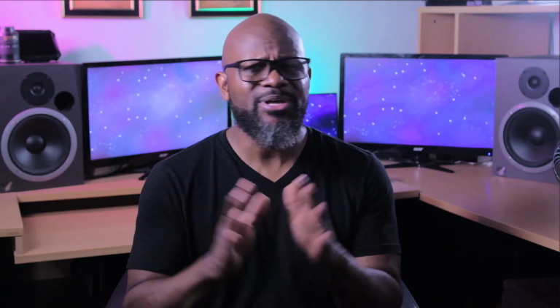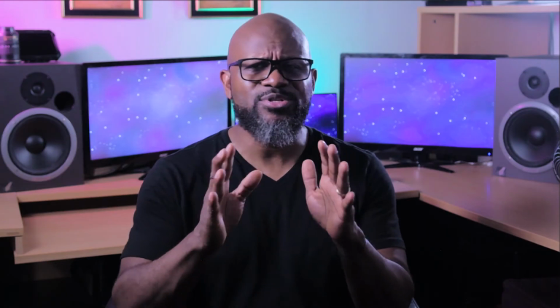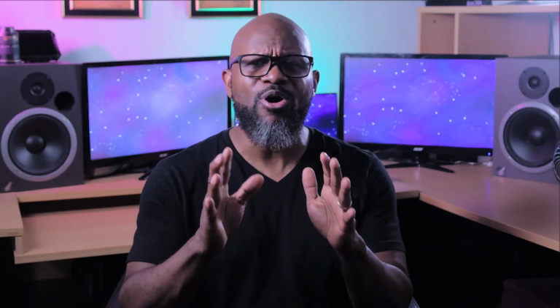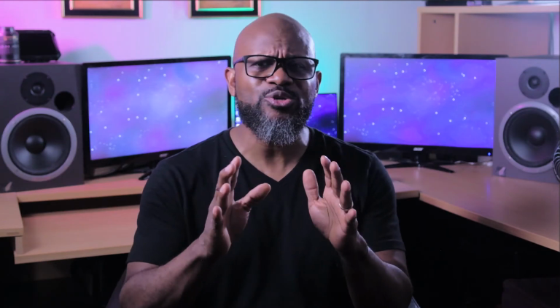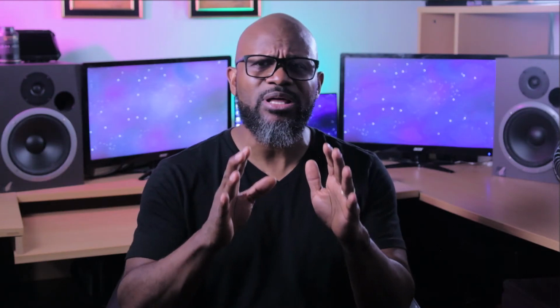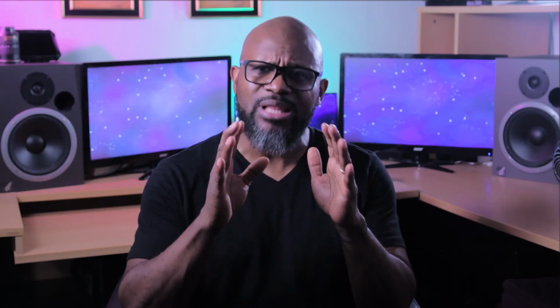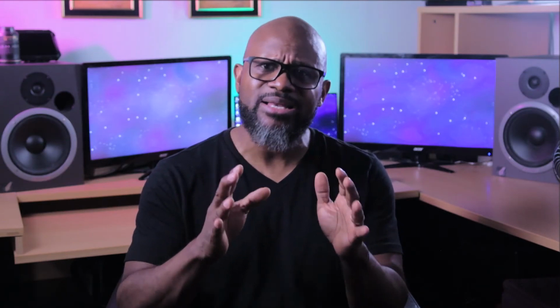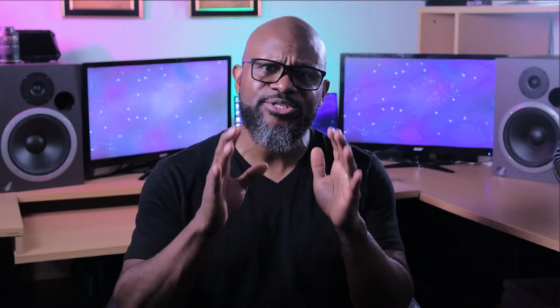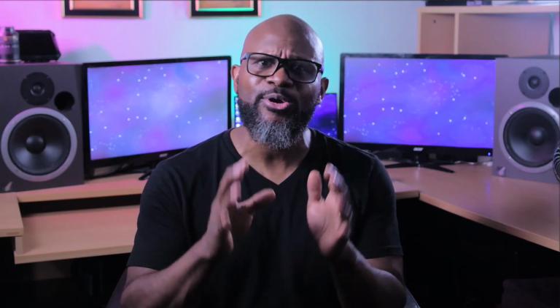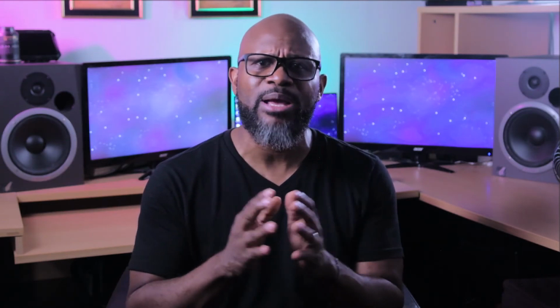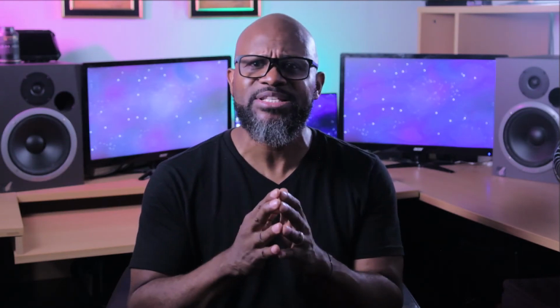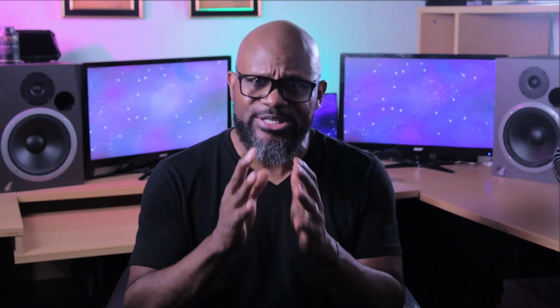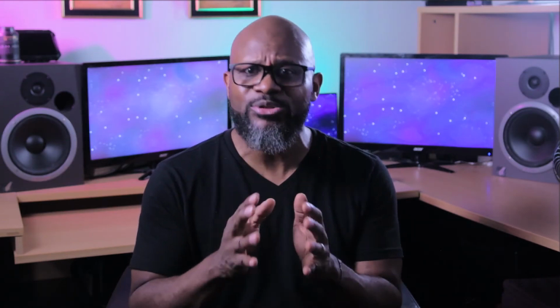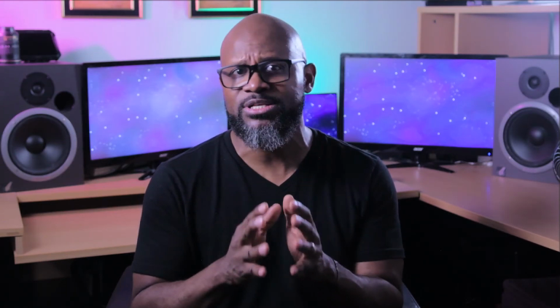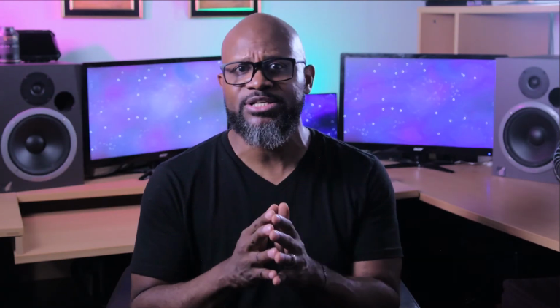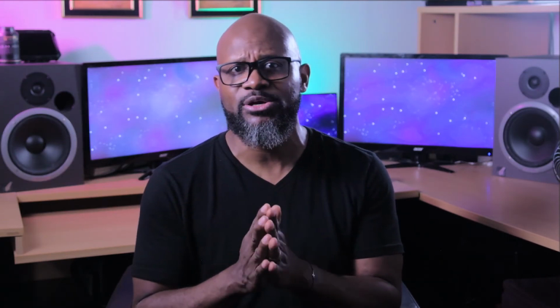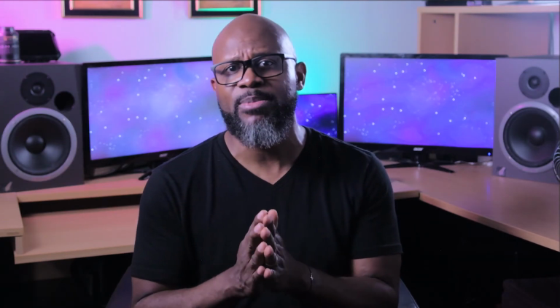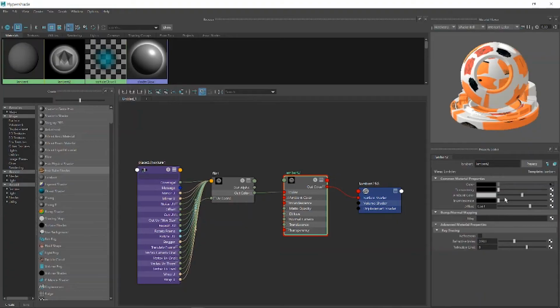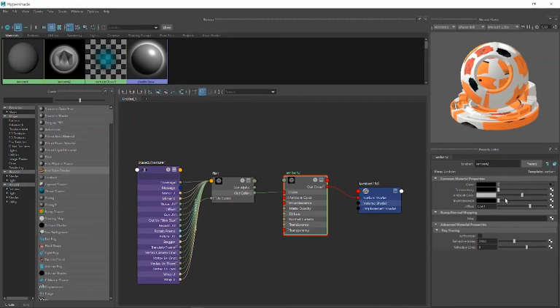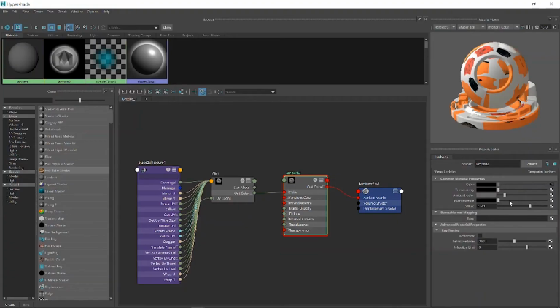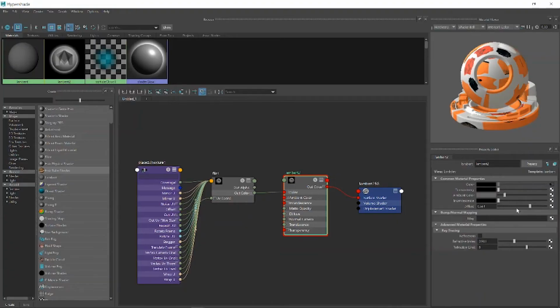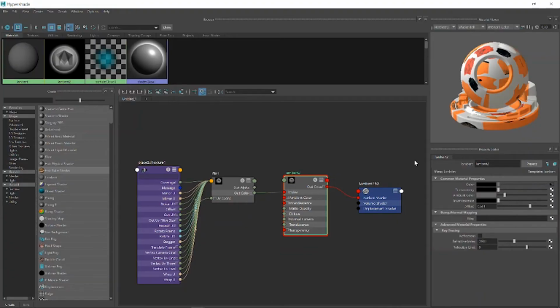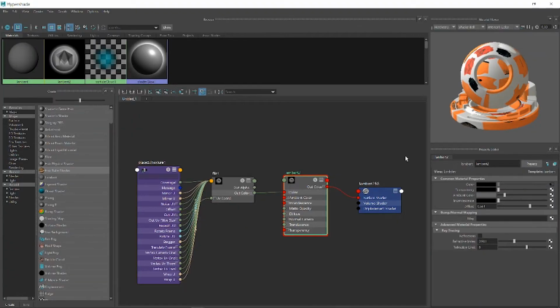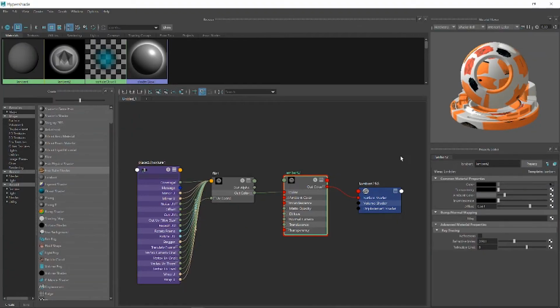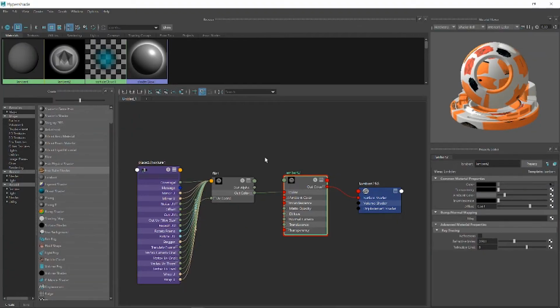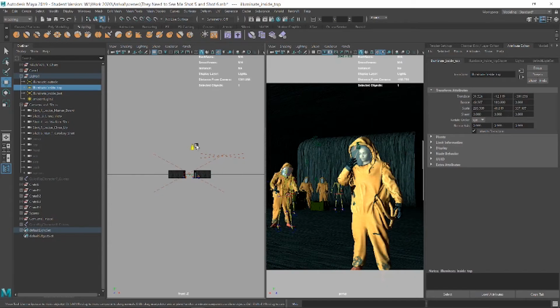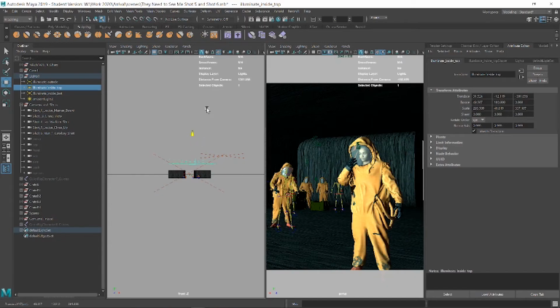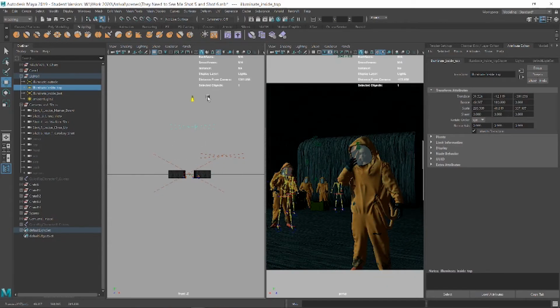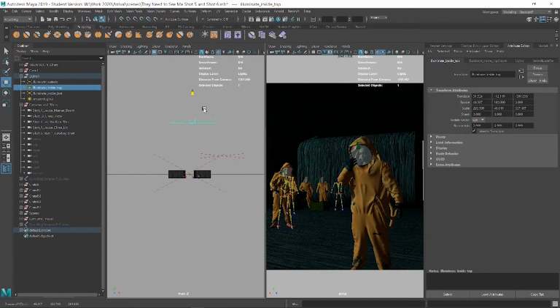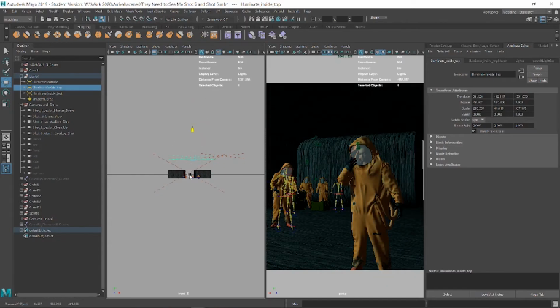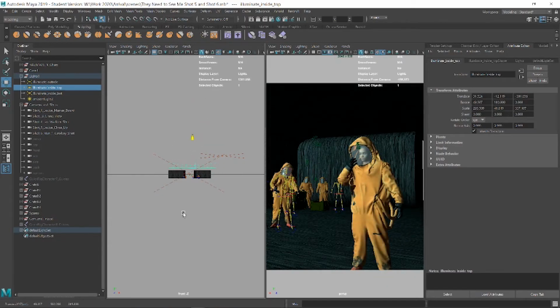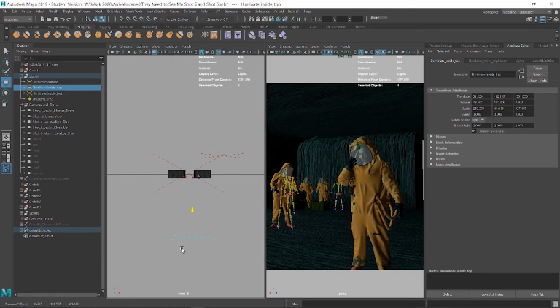But there was also a lot to learn — and still is a lot to learn — about materials, textures, and how to apply and manipulate them.